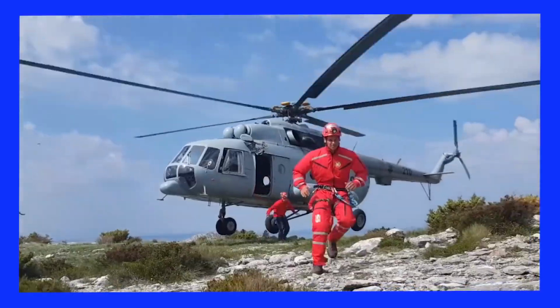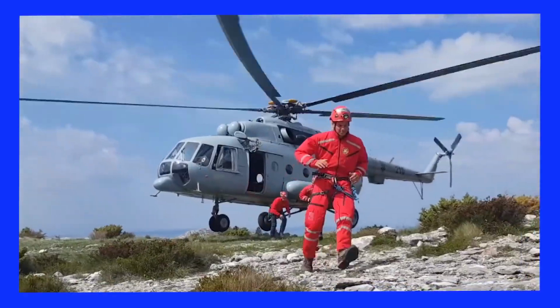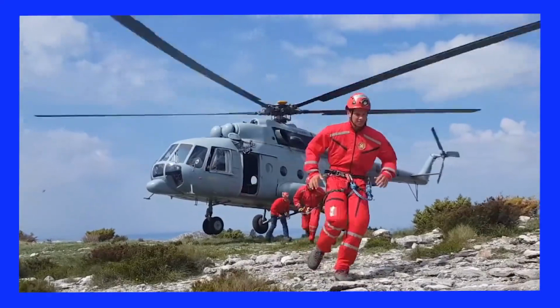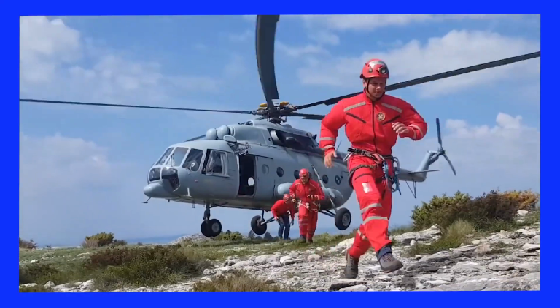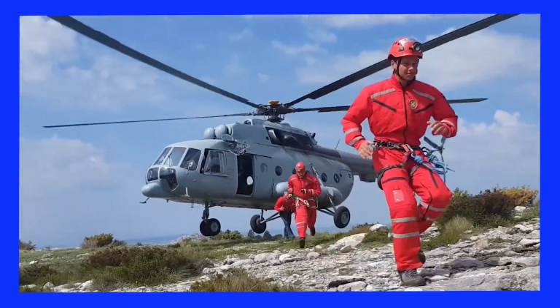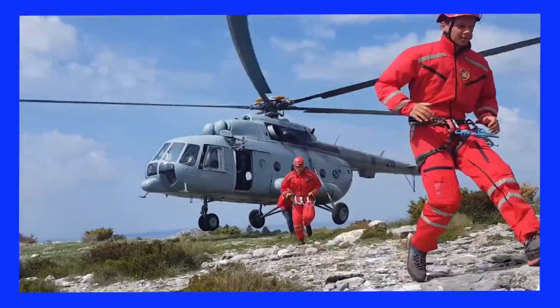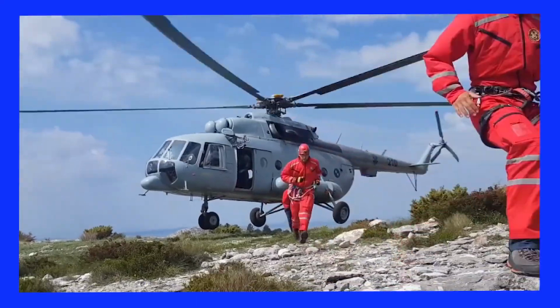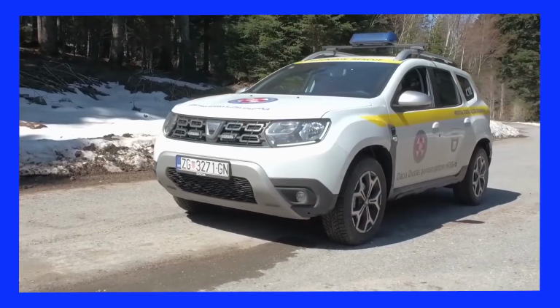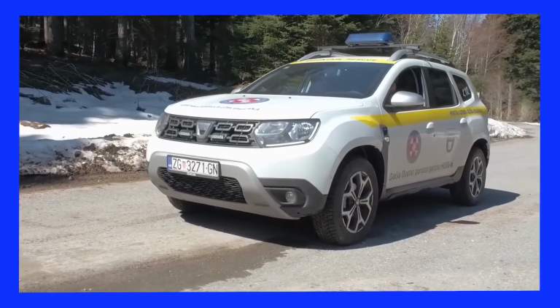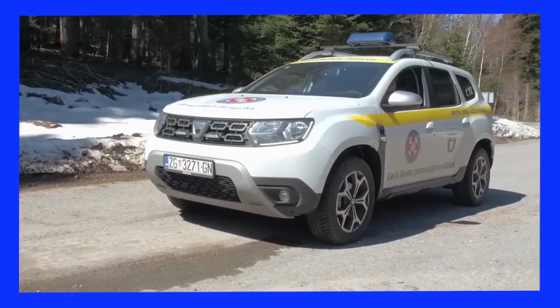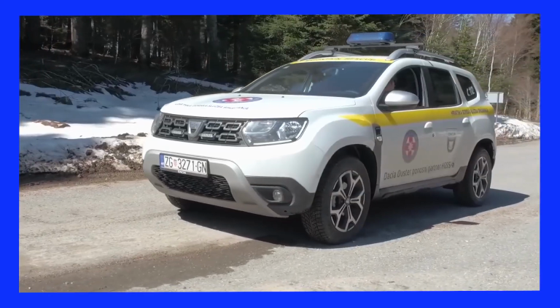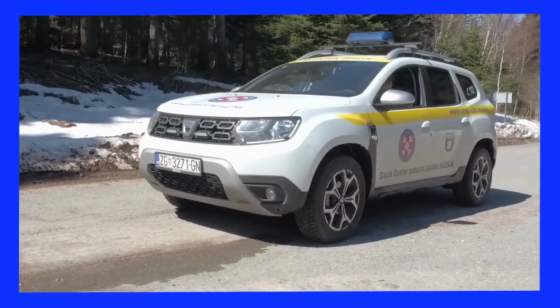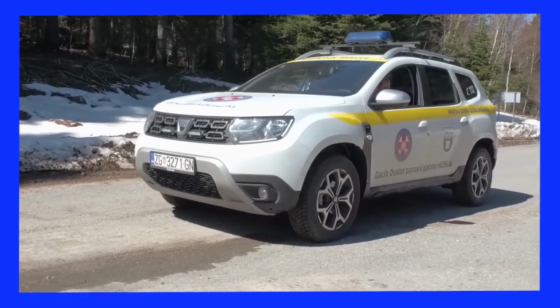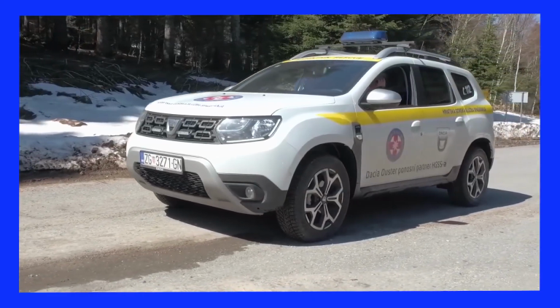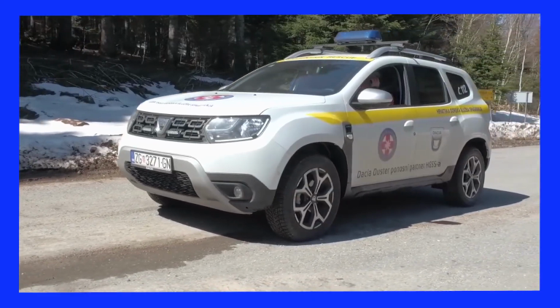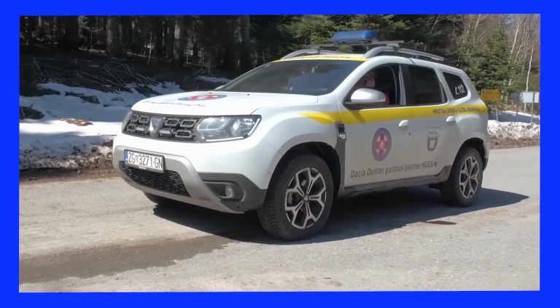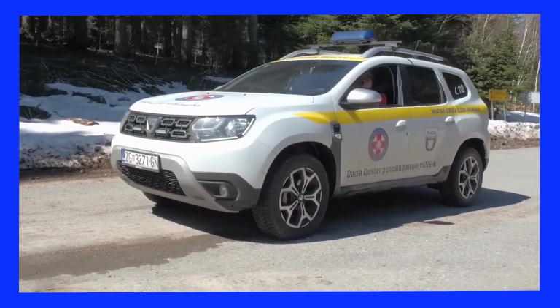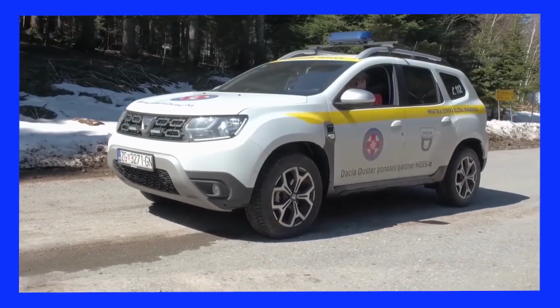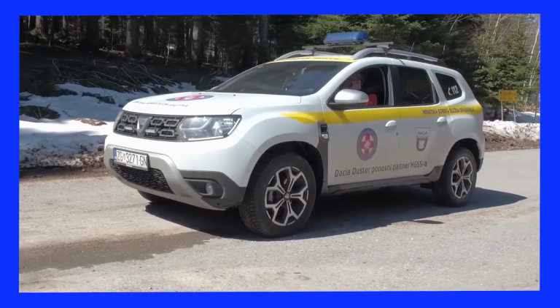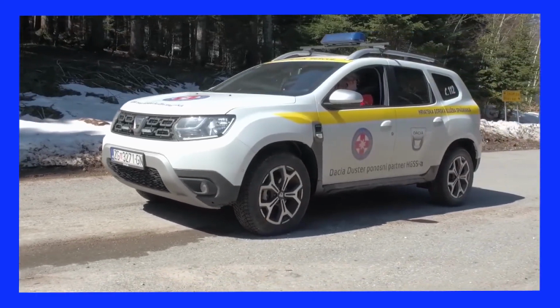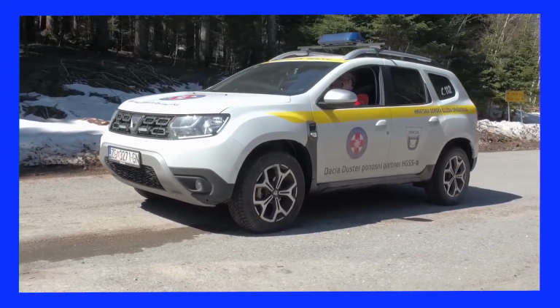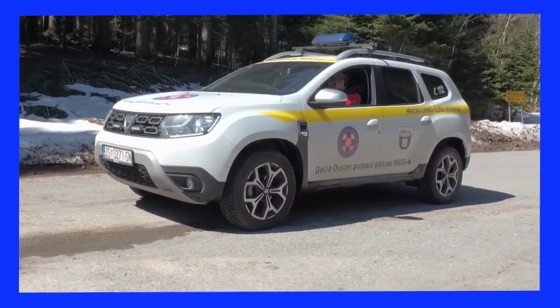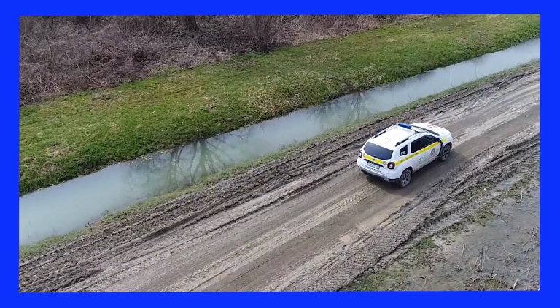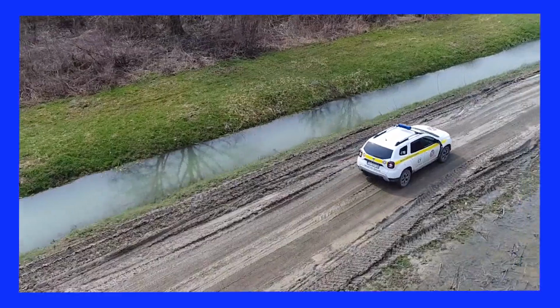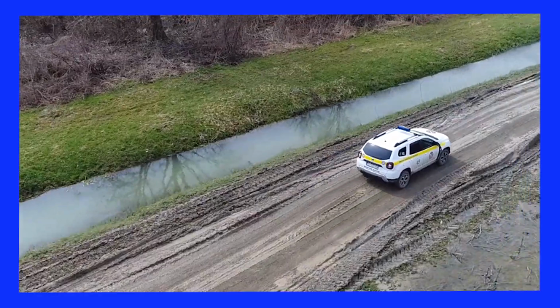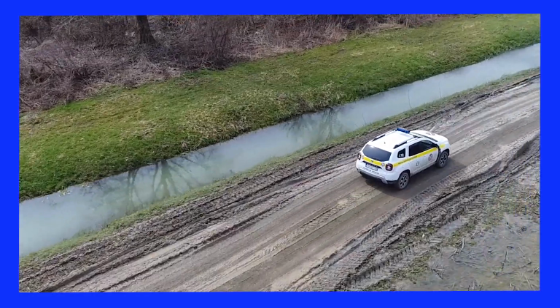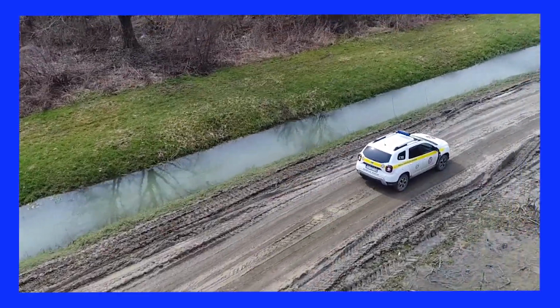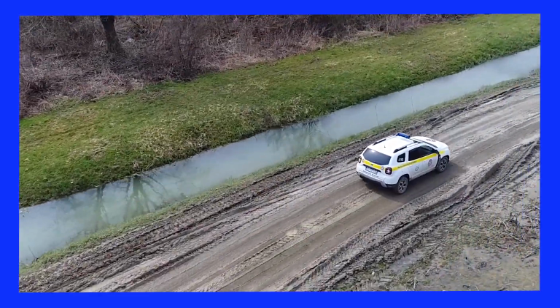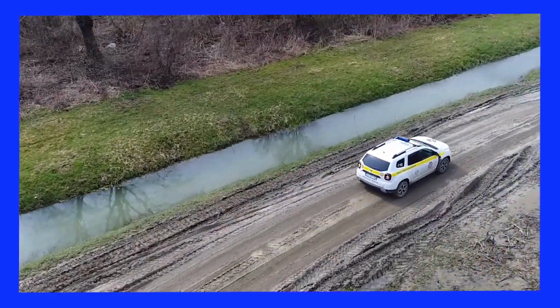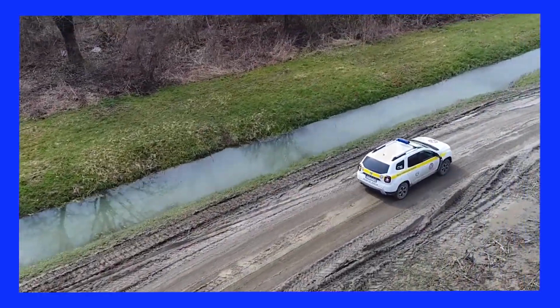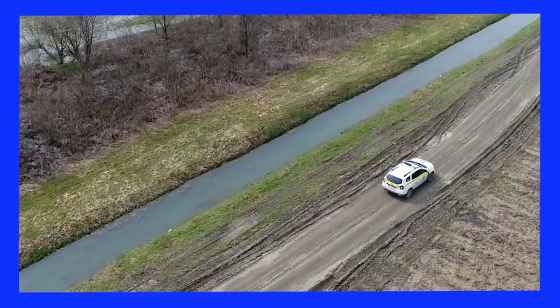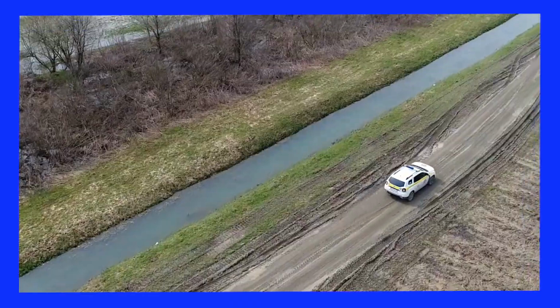The Duster is not merely an all-terrain vehicle. It's so much more. It helps to save lives.